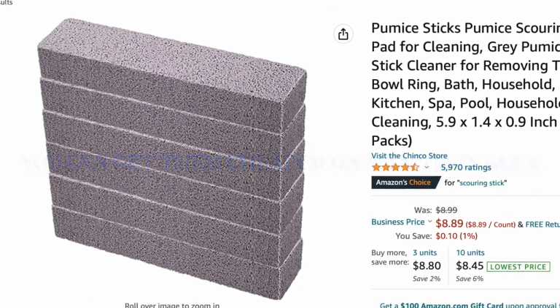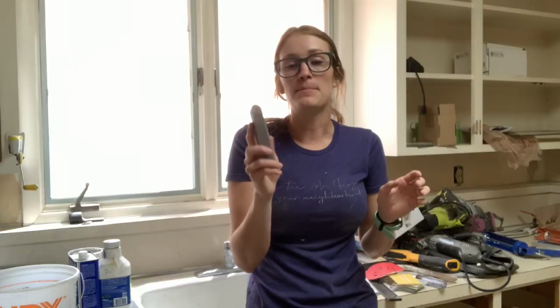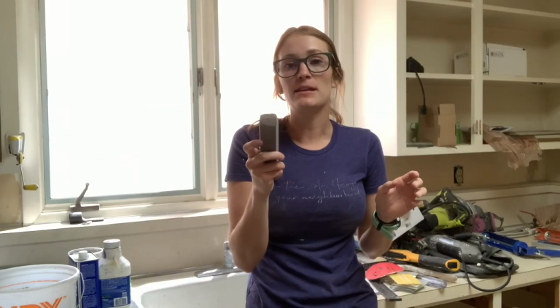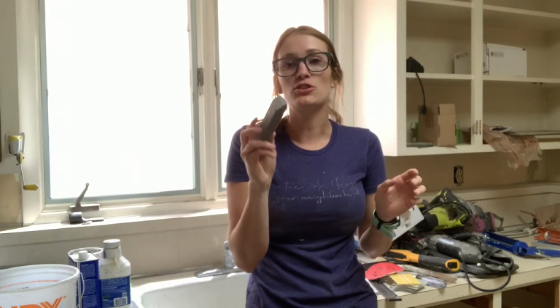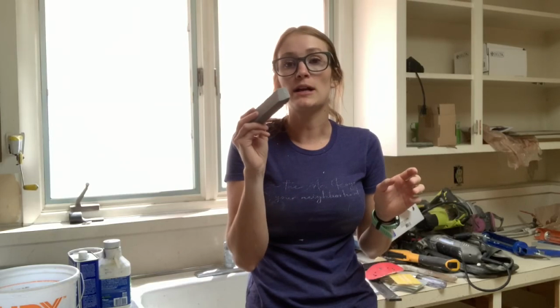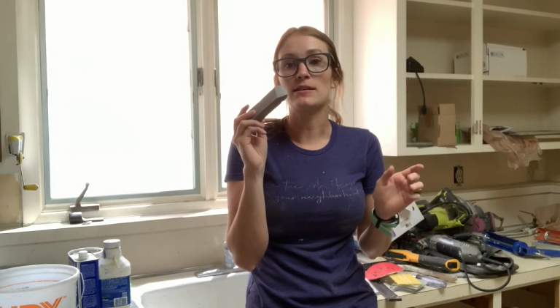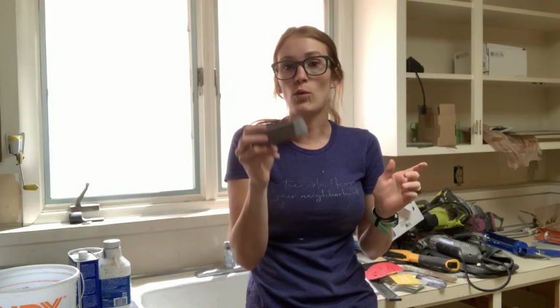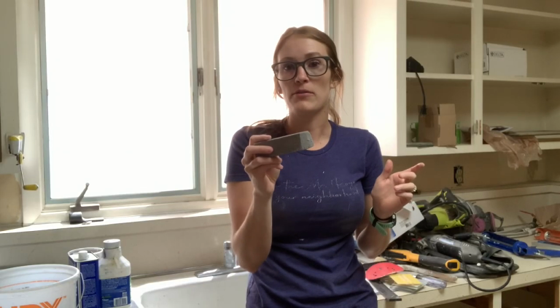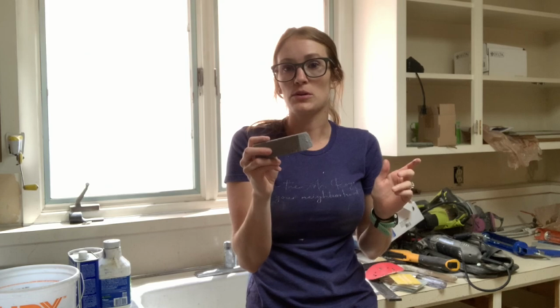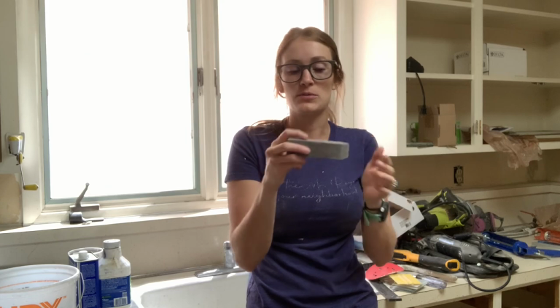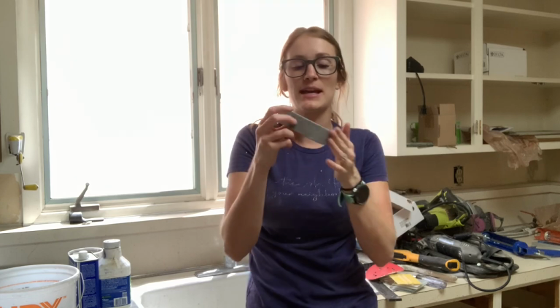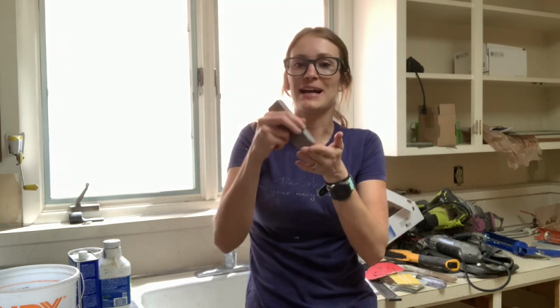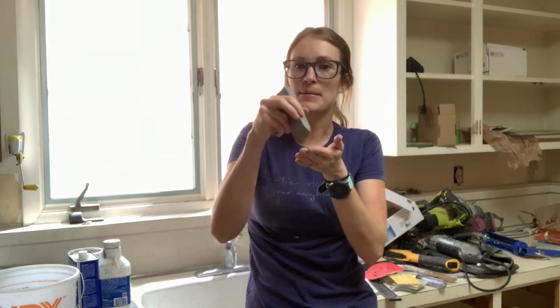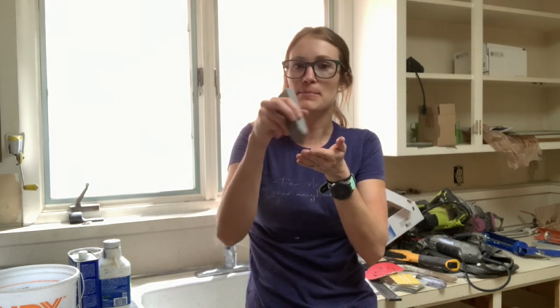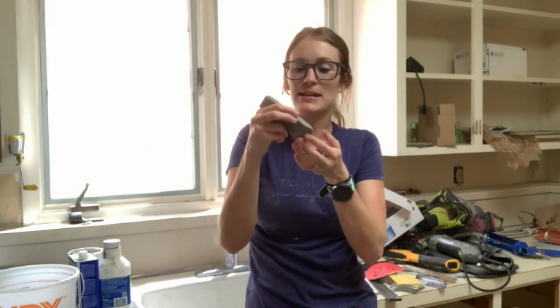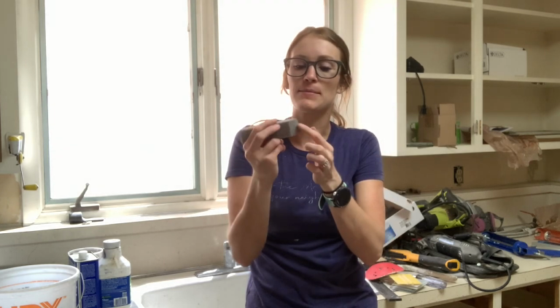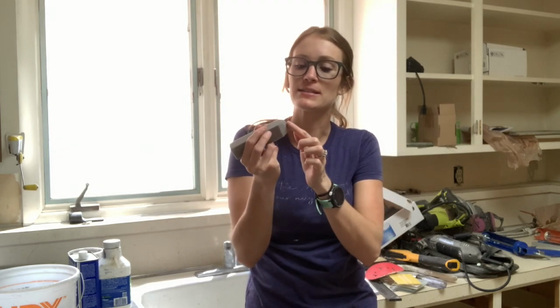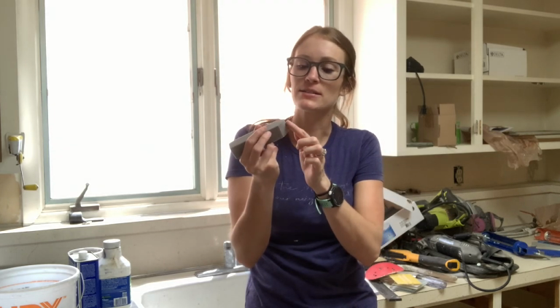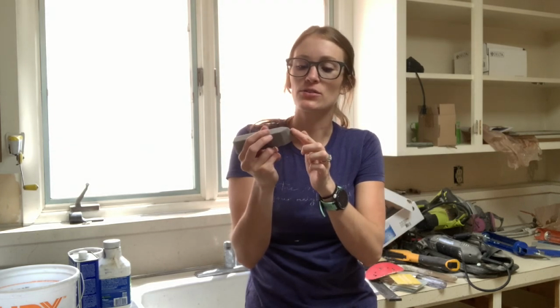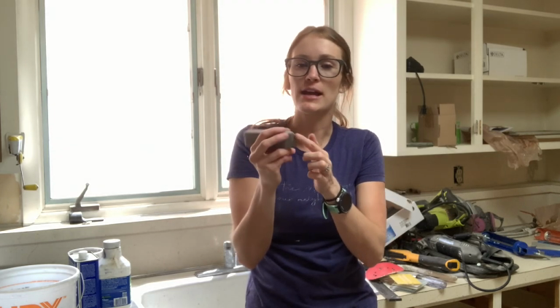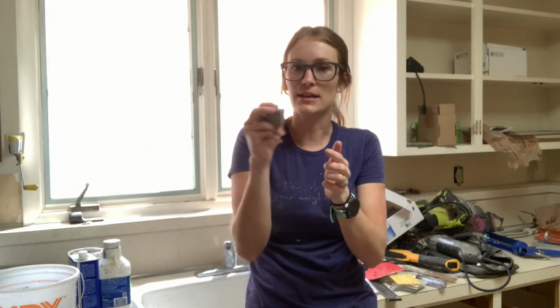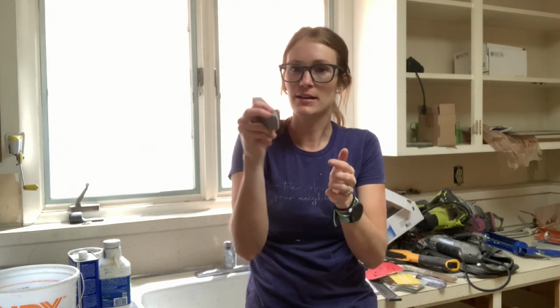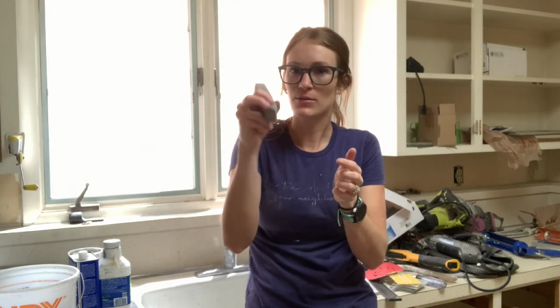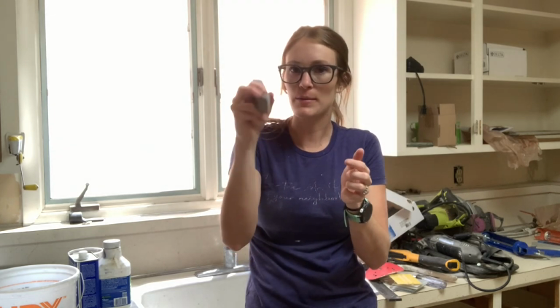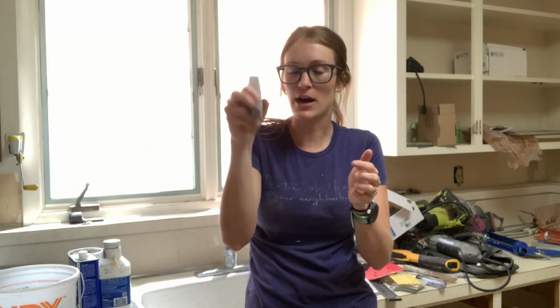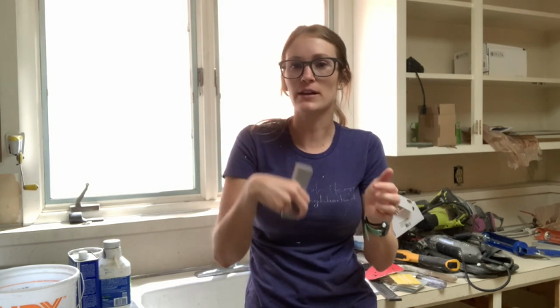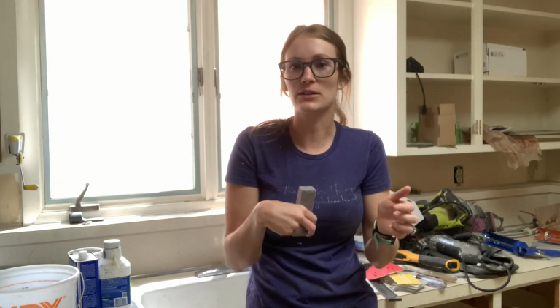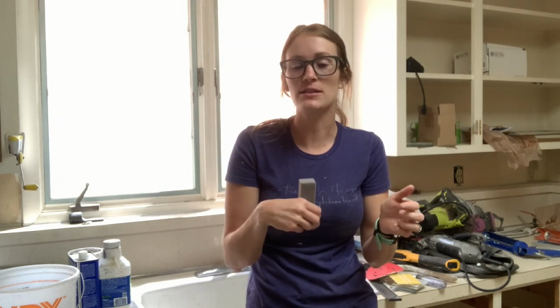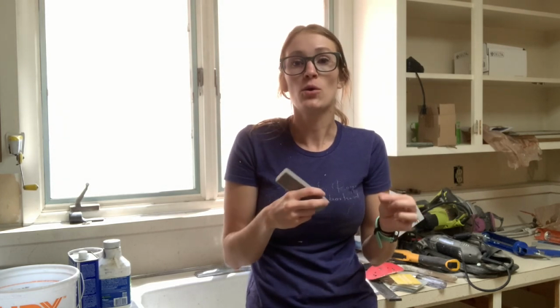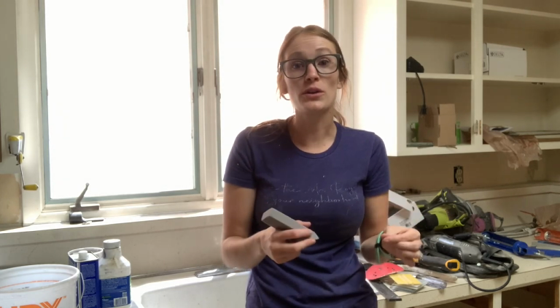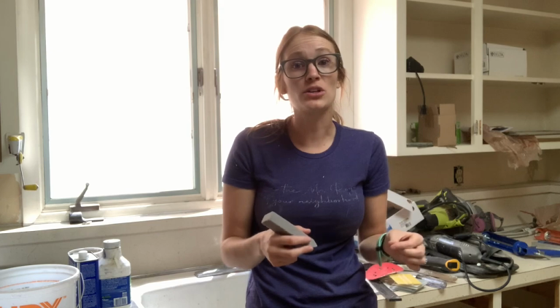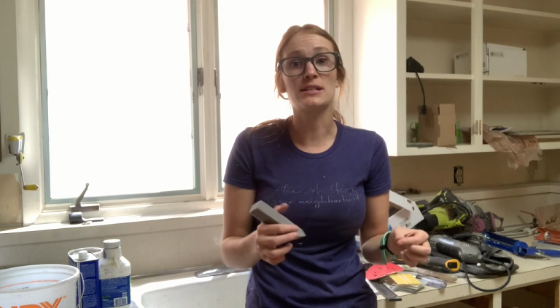The big thing is you want to get this wet before you use it. It kind of makes a paste and it makes this little grit, and it rubs off and it cleans really dirty stuff.